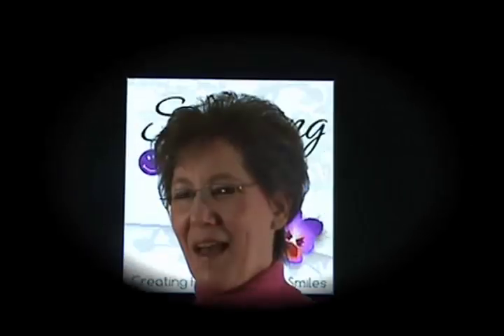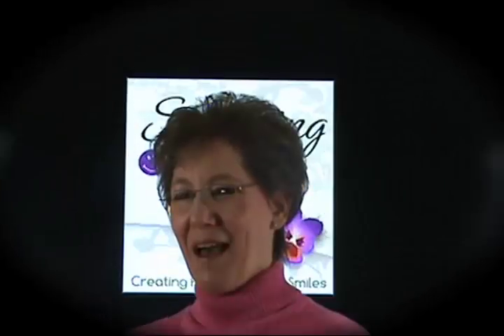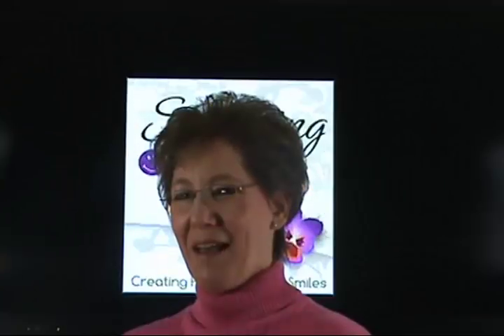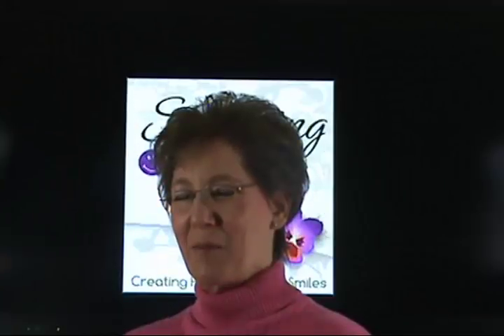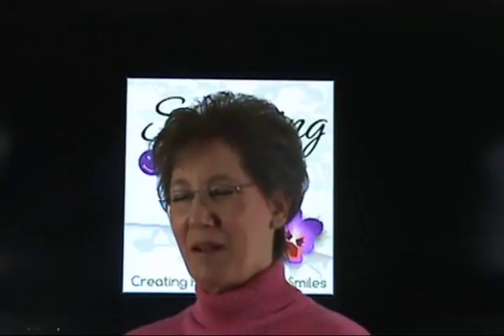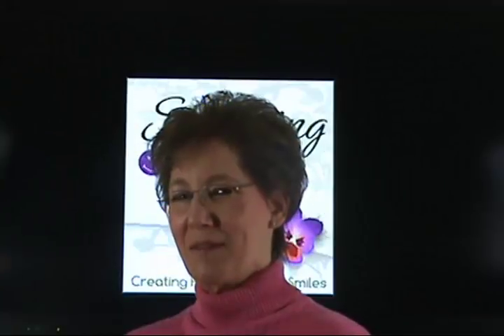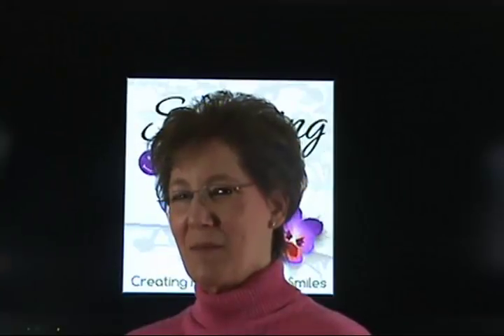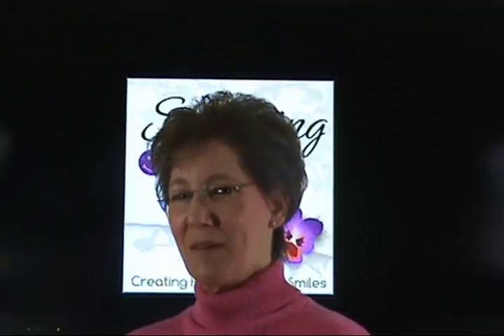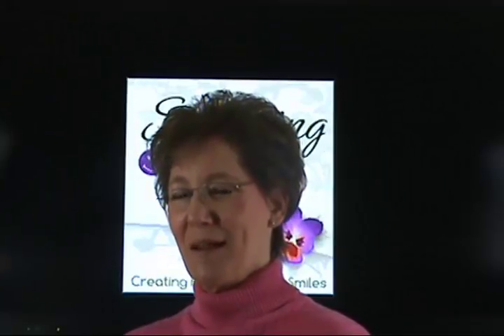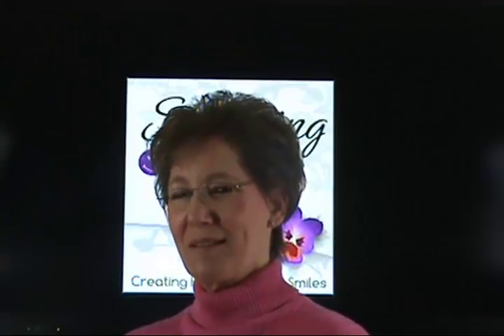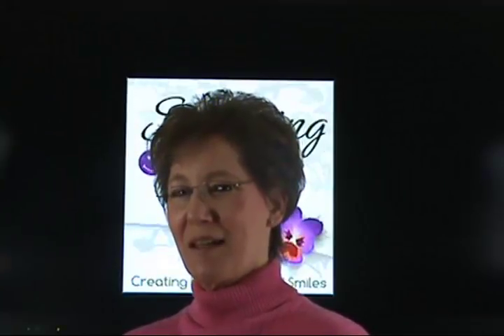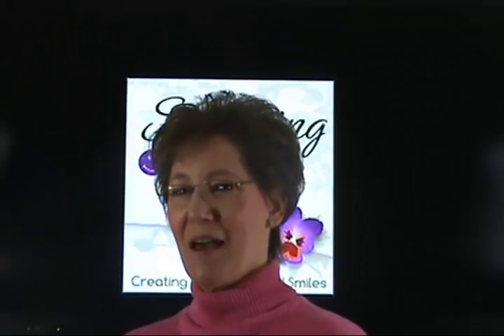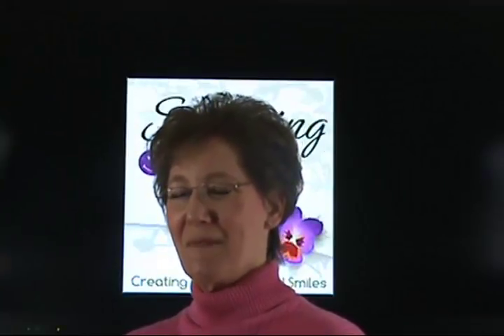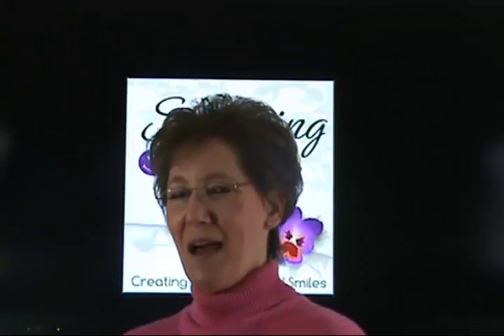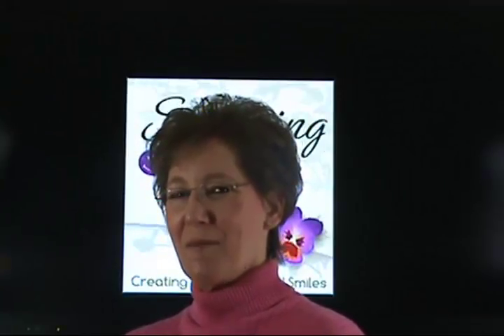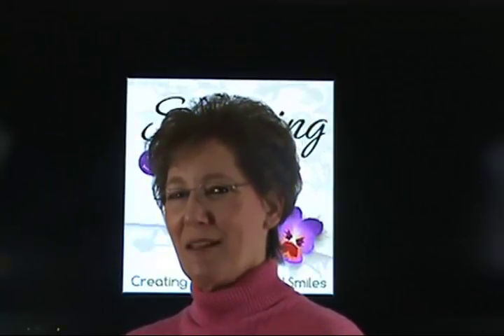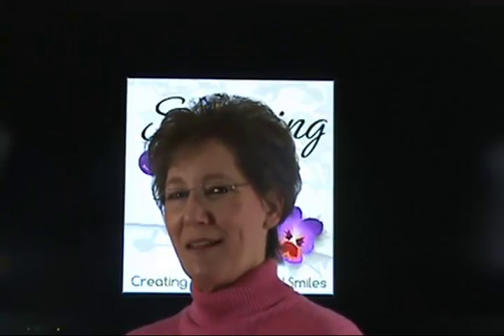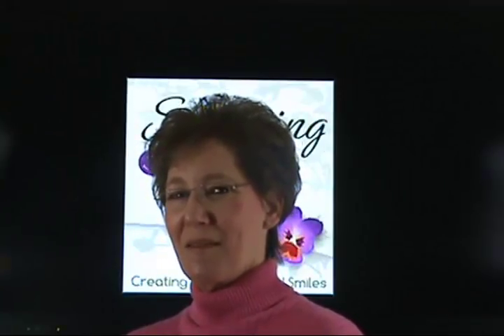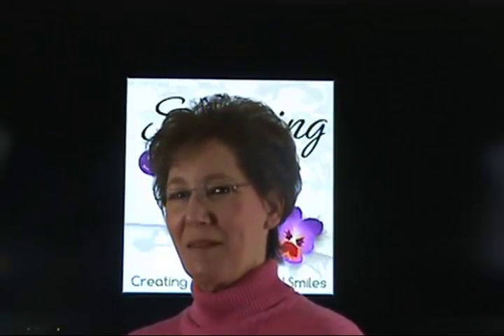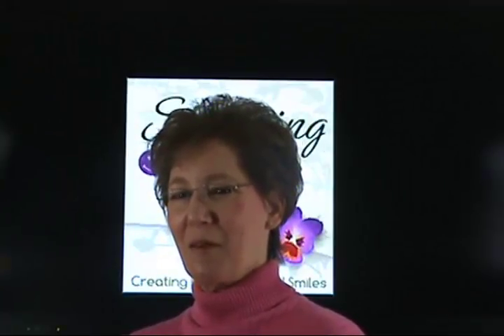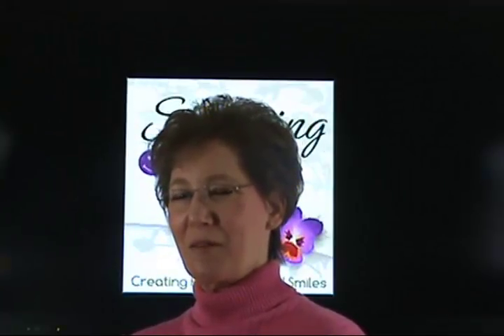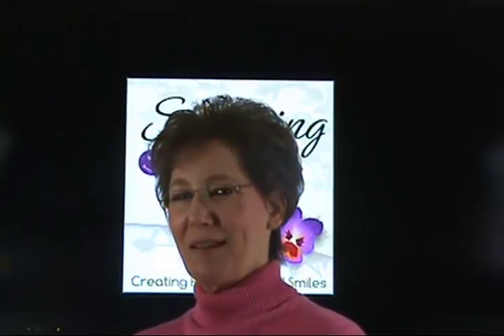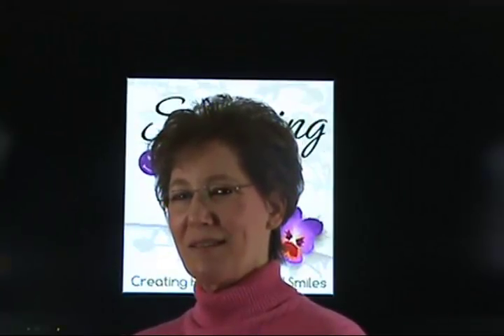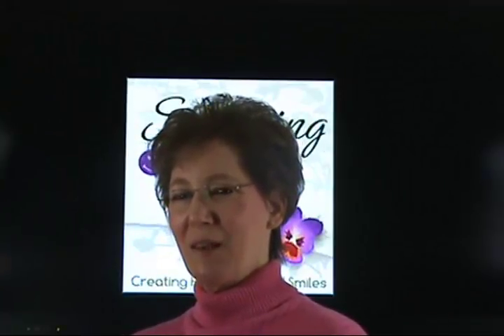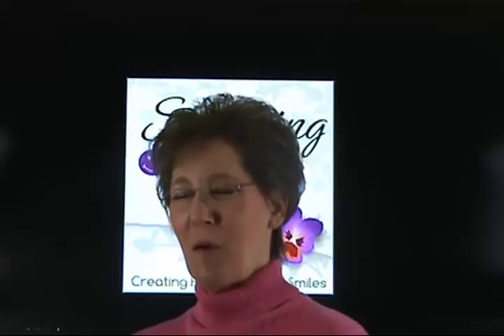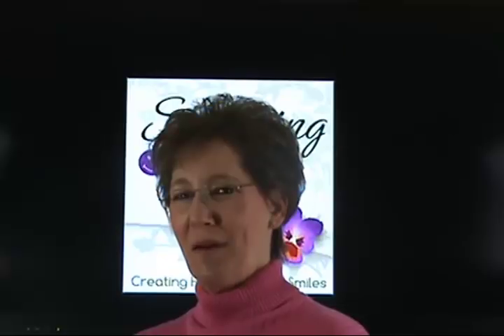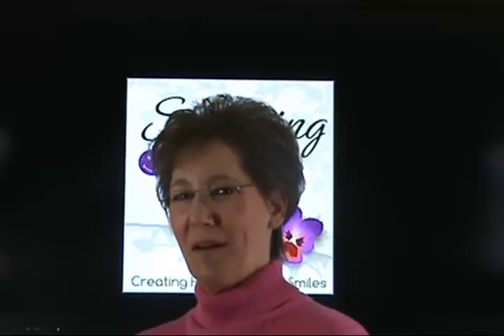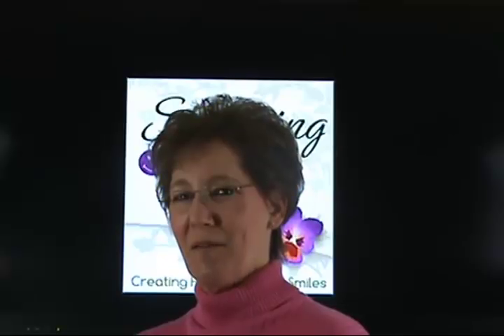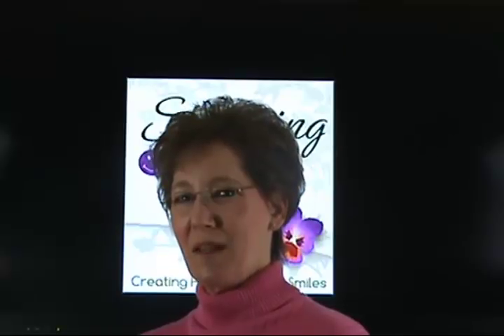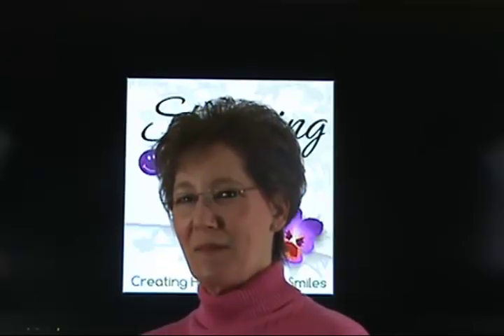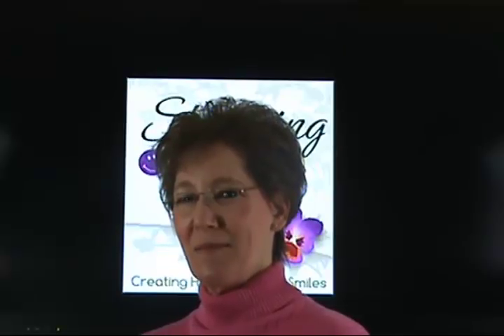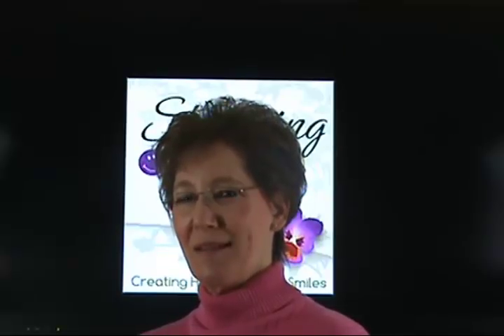Hi and welcome to StampingSmiles.com. I'm Shelley Godvey, the owner and CEO of Stamping Smiles.